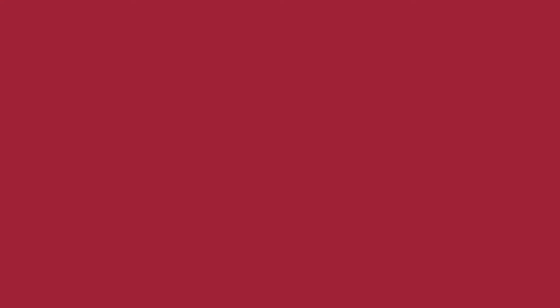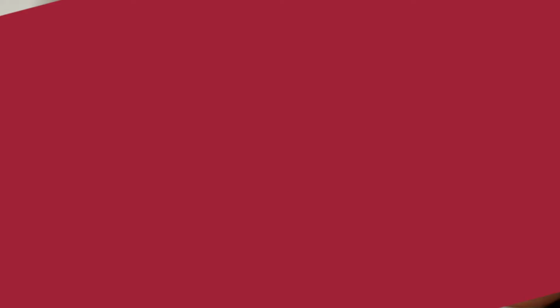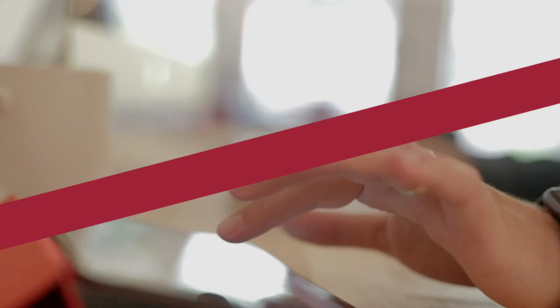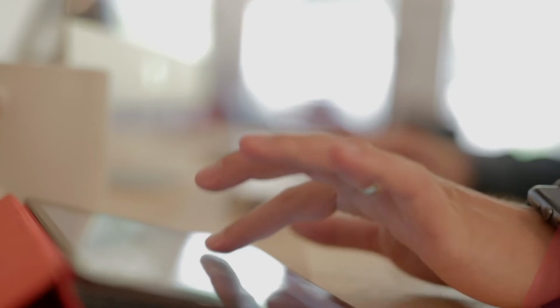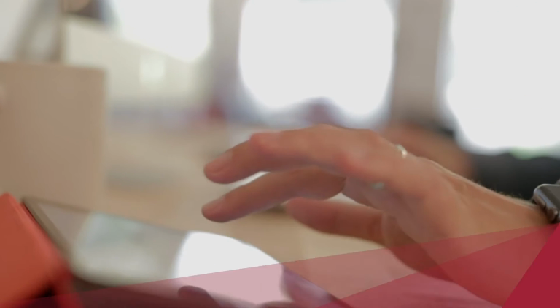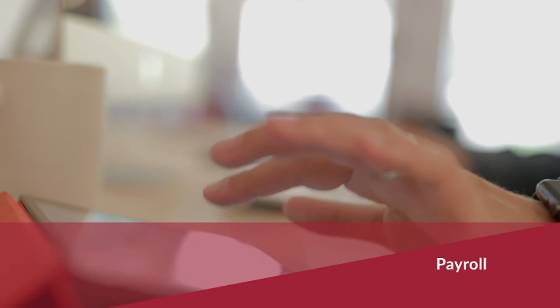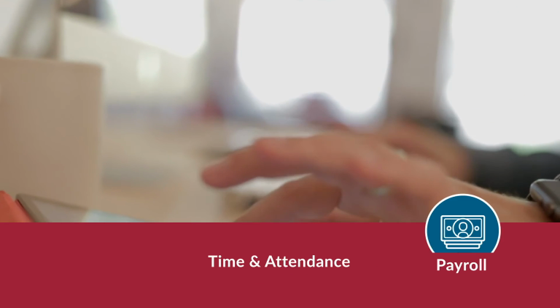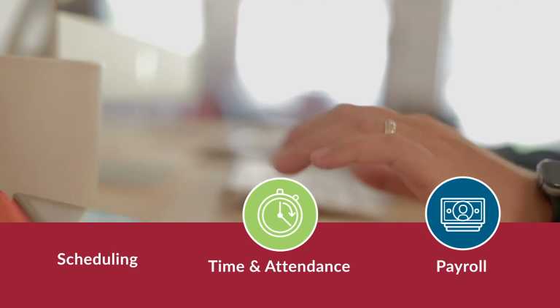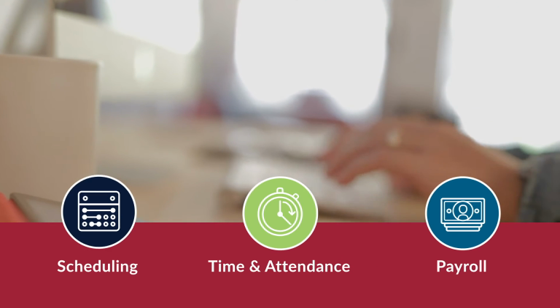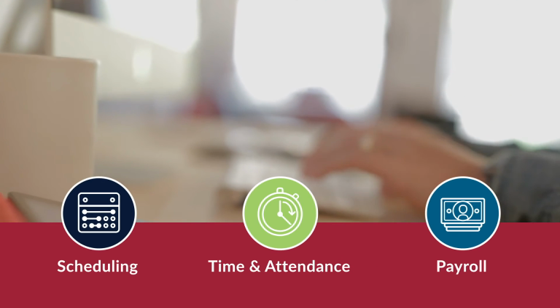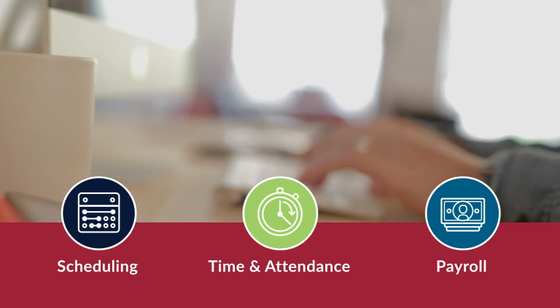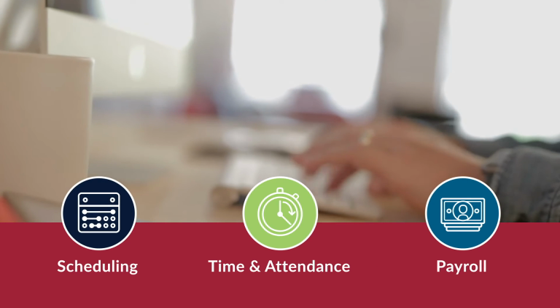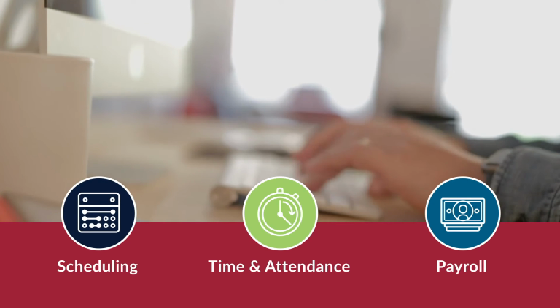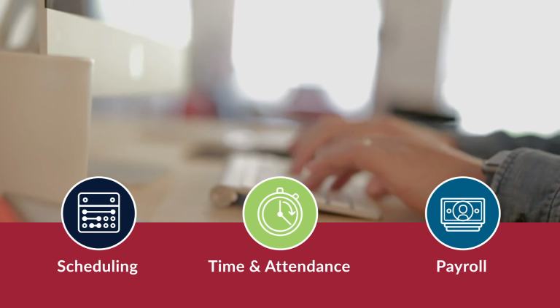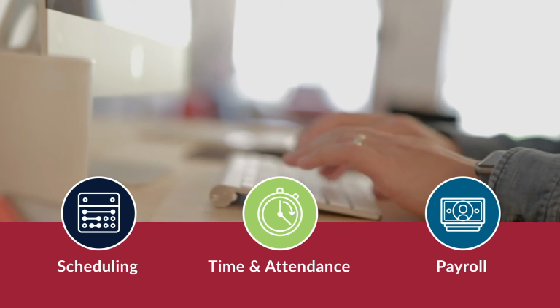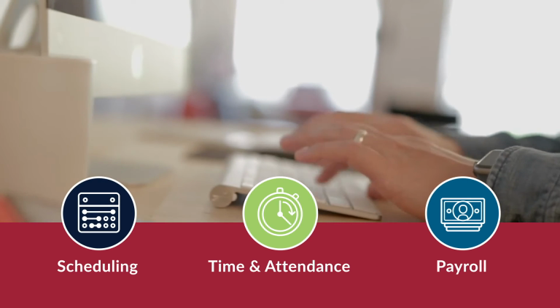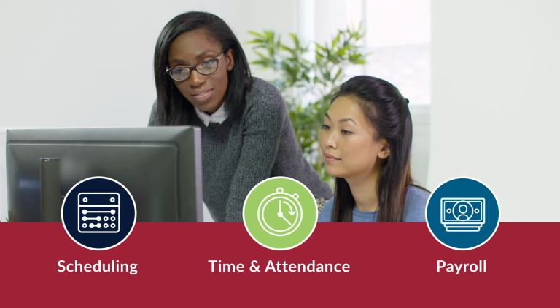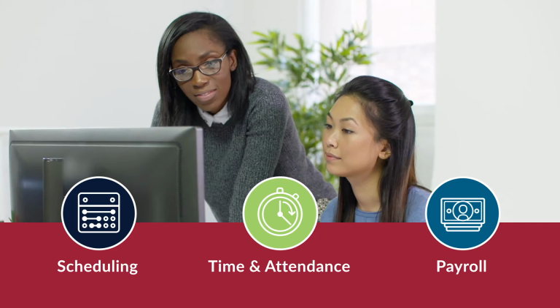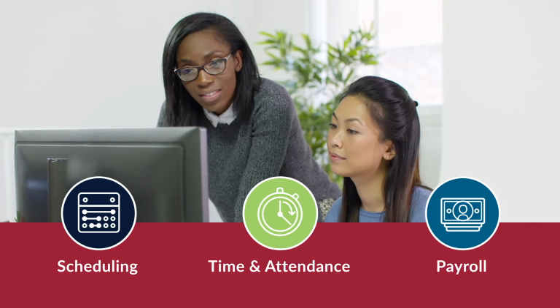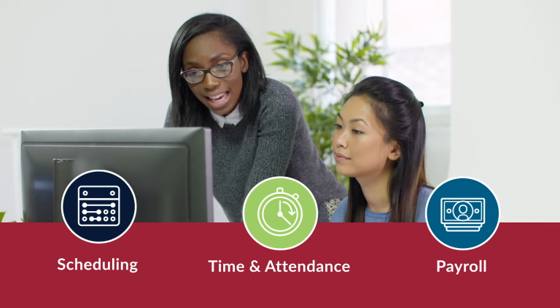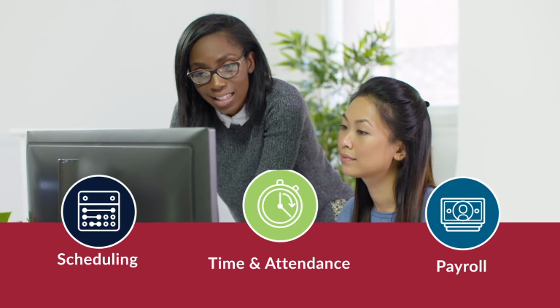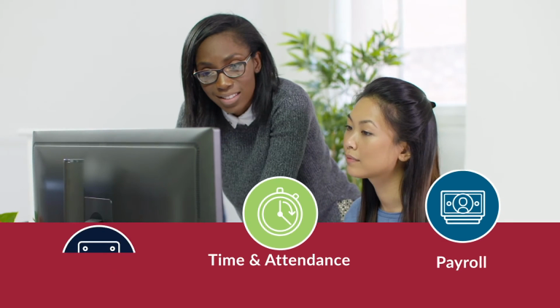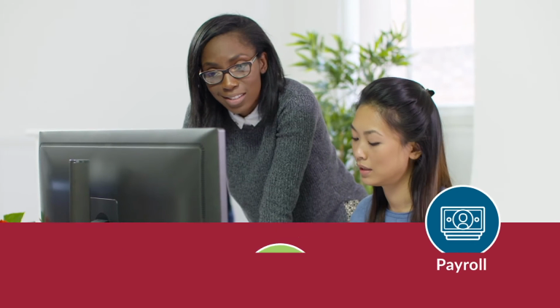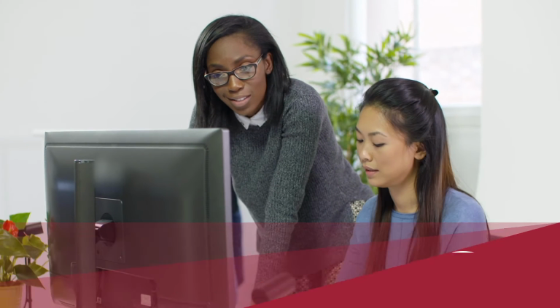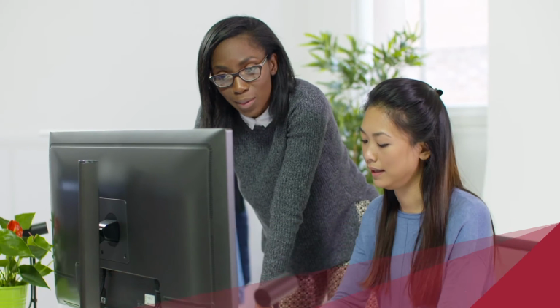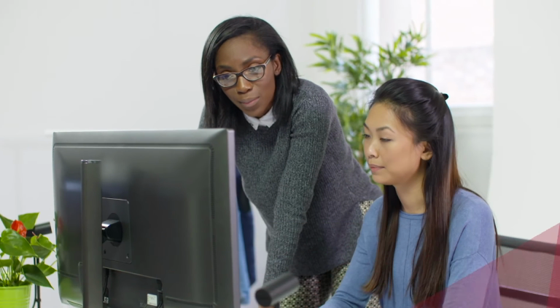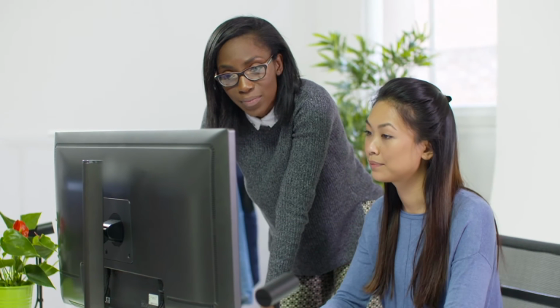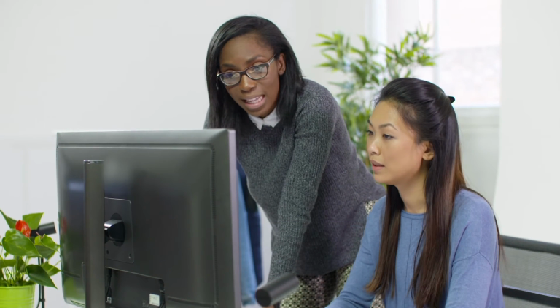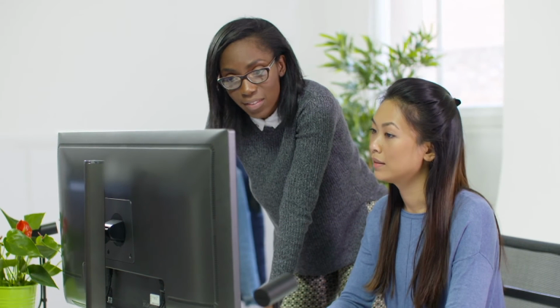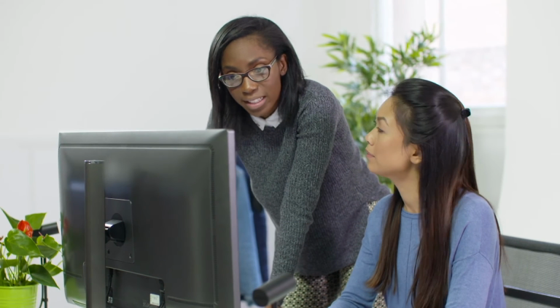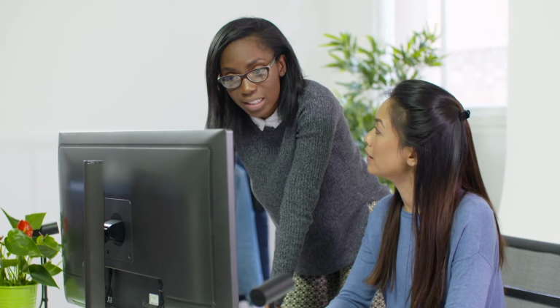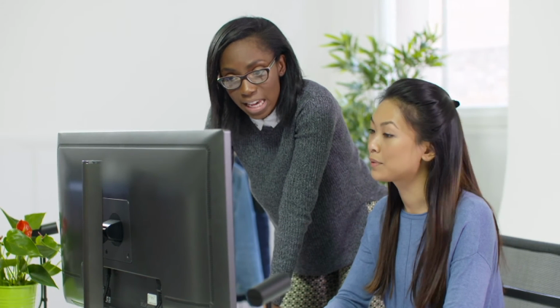Scheduling, time and attendance, and payroll help streamline day-to-day management and operations and create a clearer picture of costs and productivity.